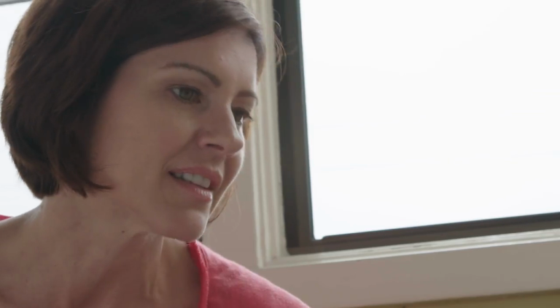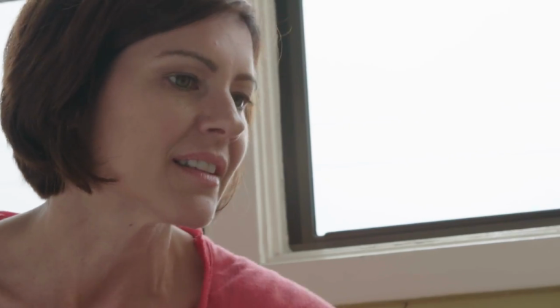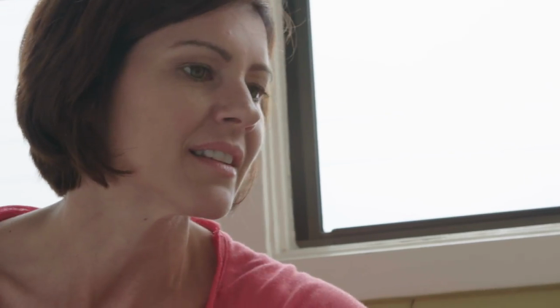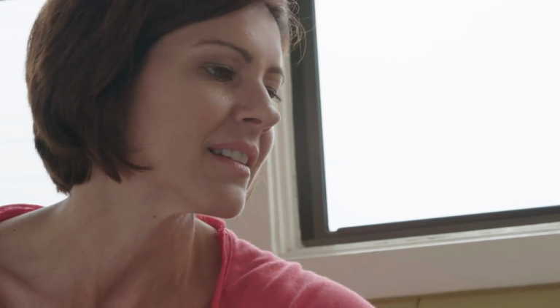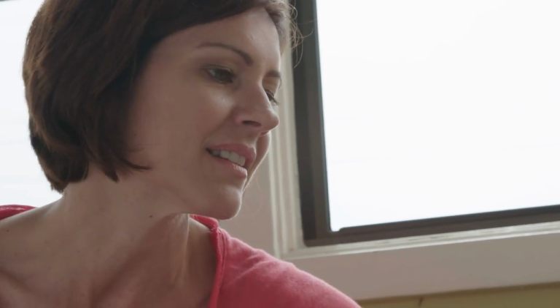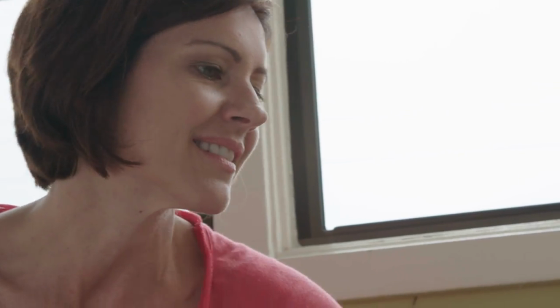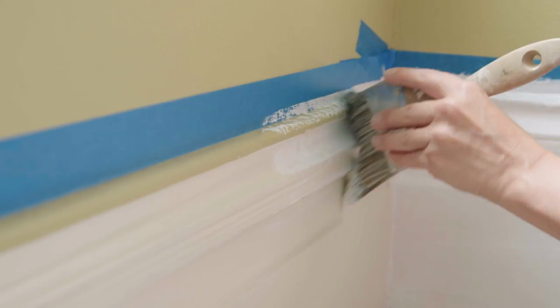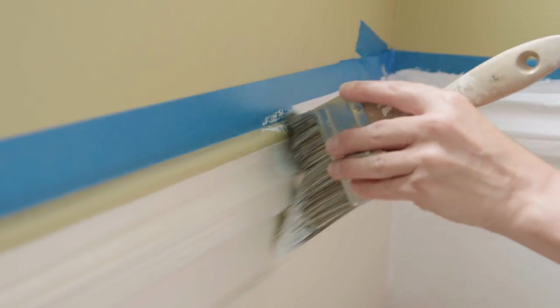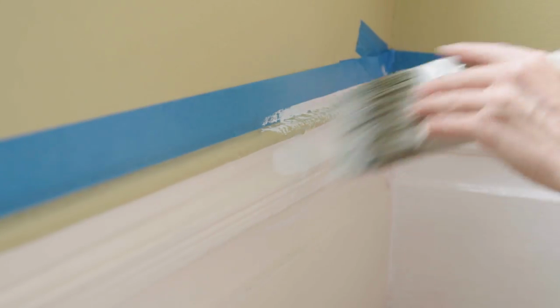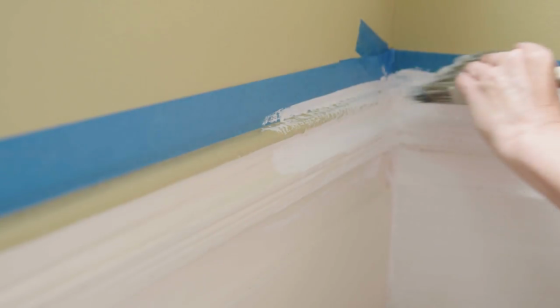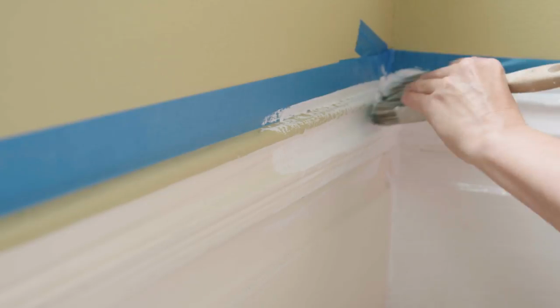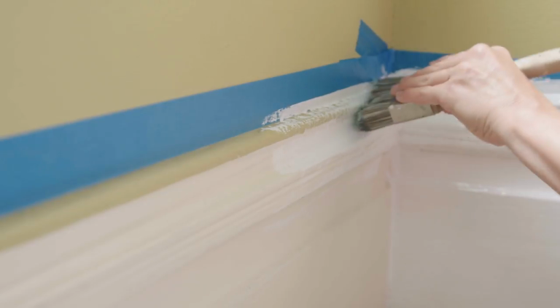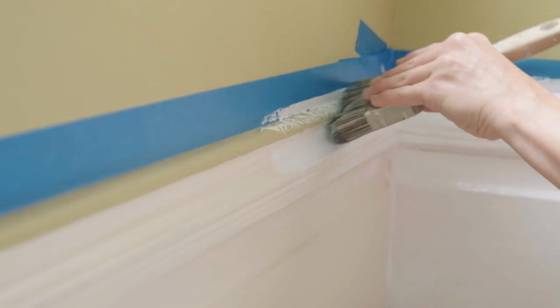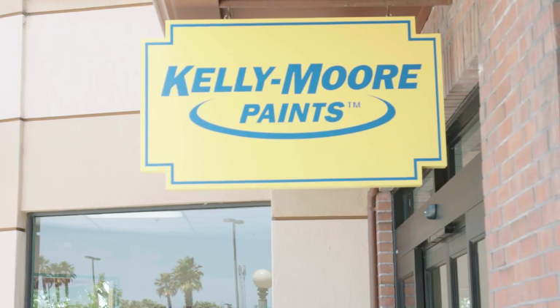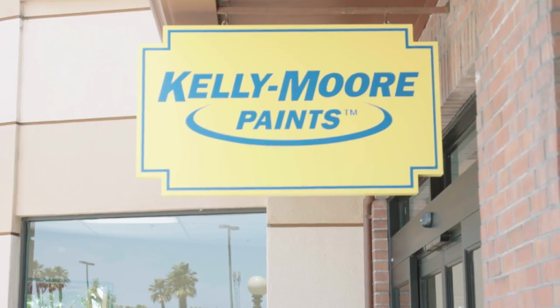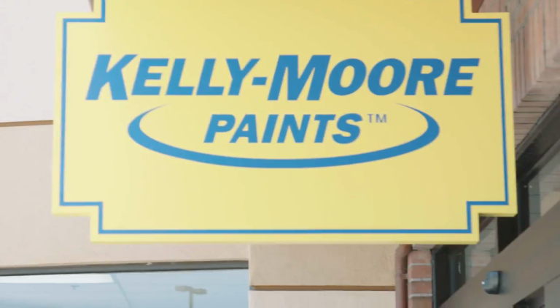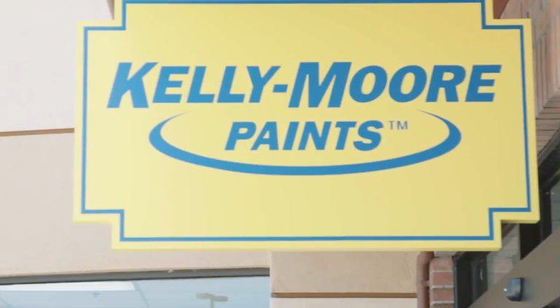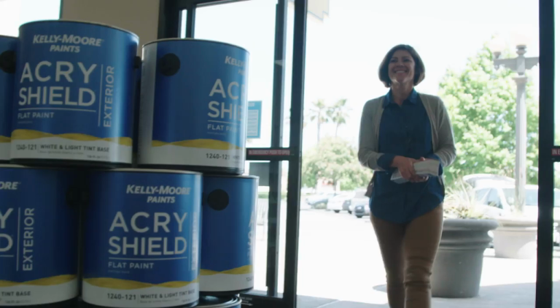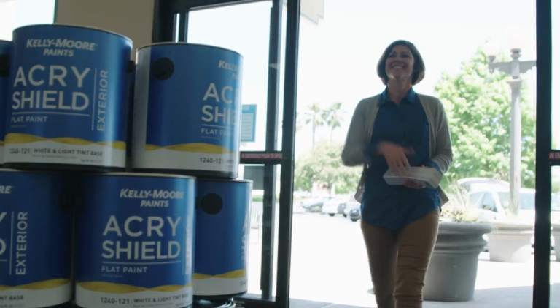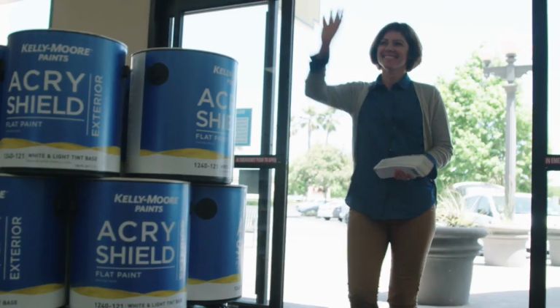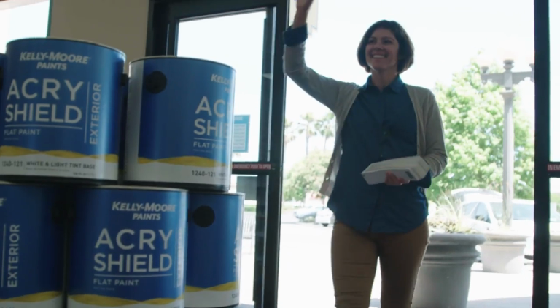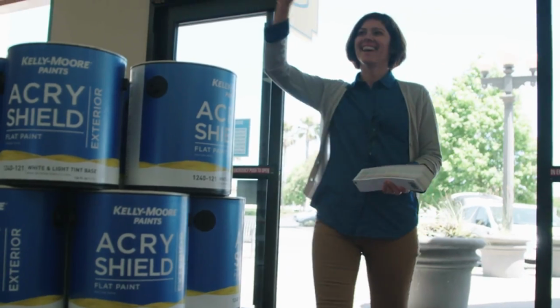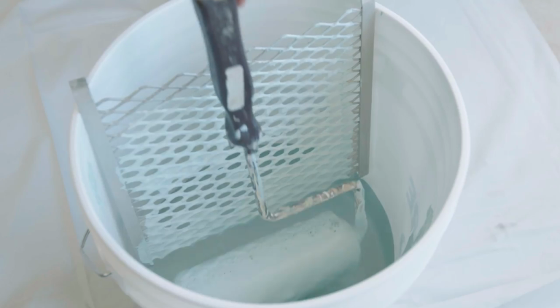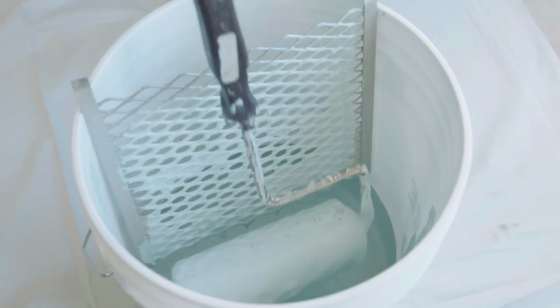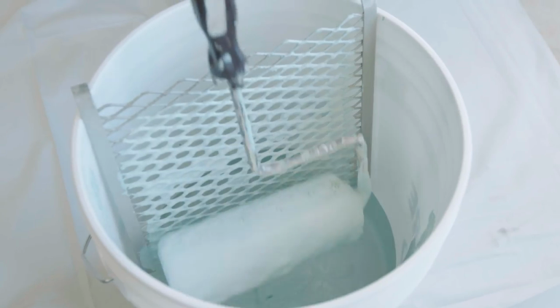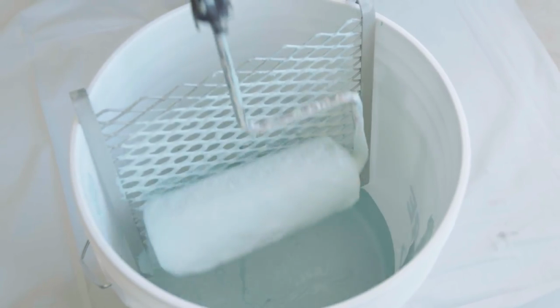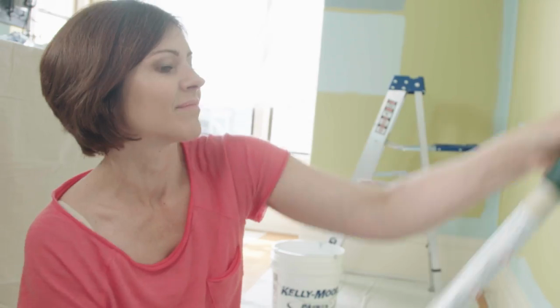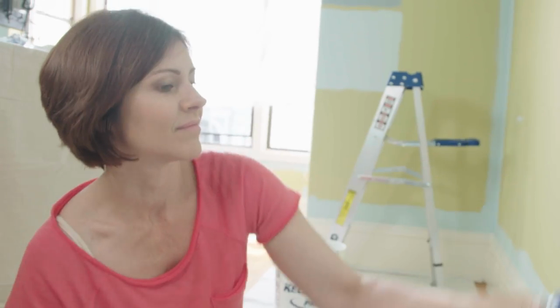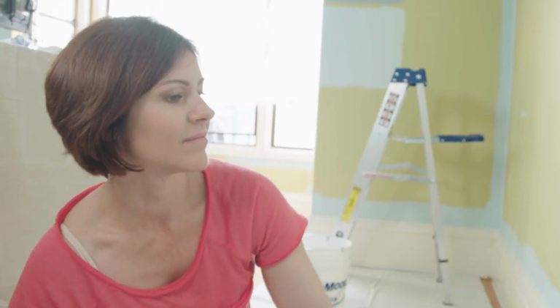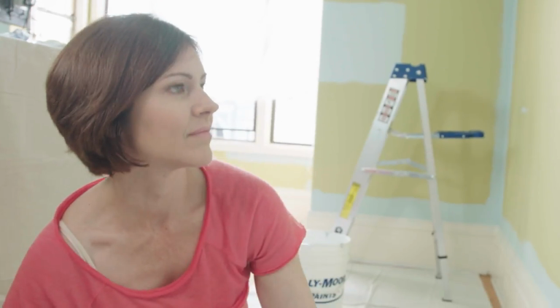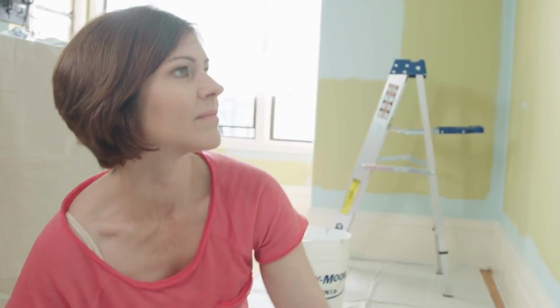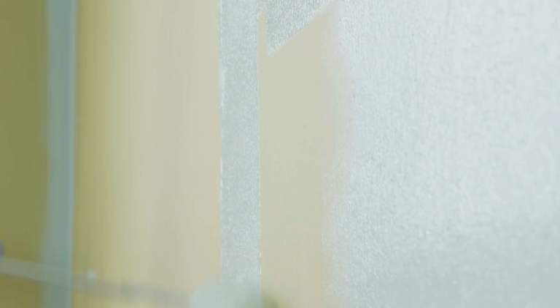I'm Shannon Kaye here with Kelly Moore Paints. In this video series, I'm going to show you how to paint in your home.